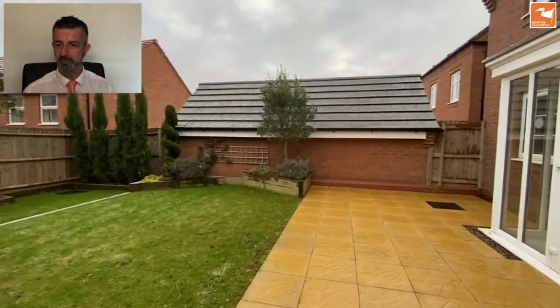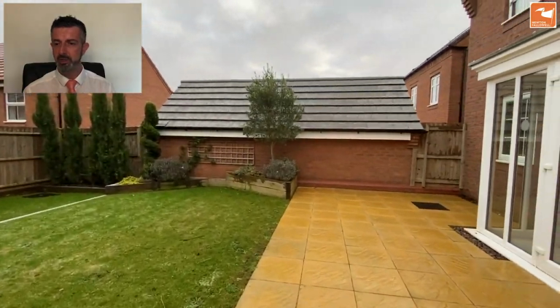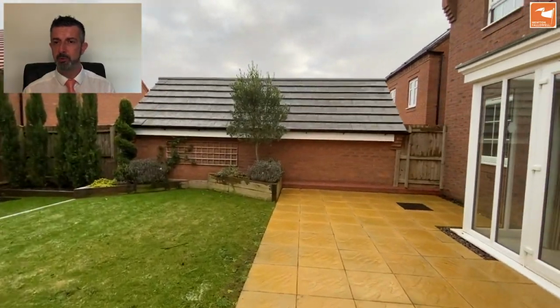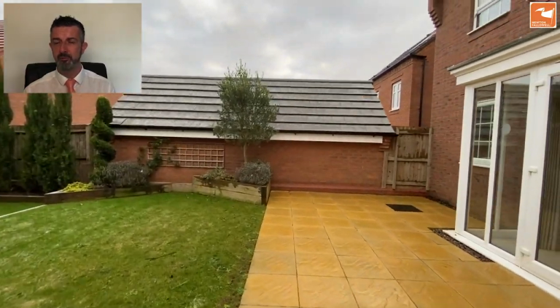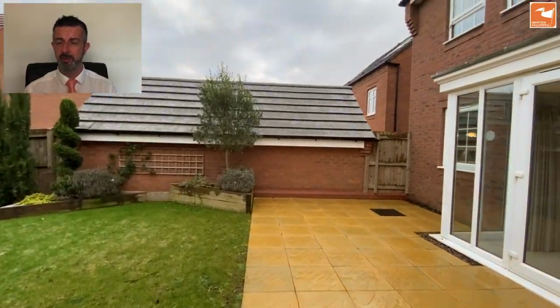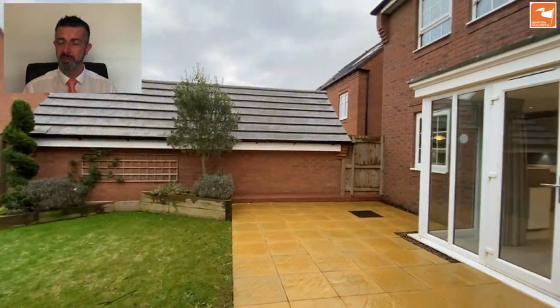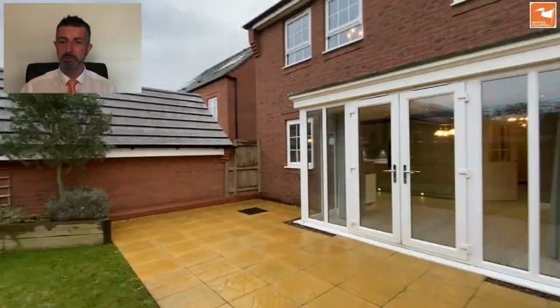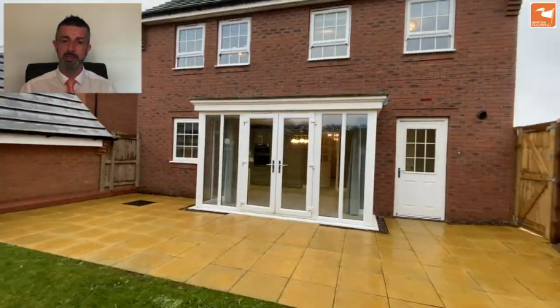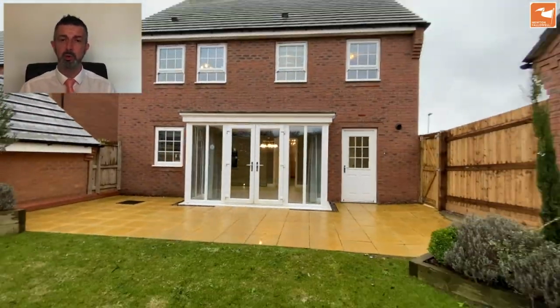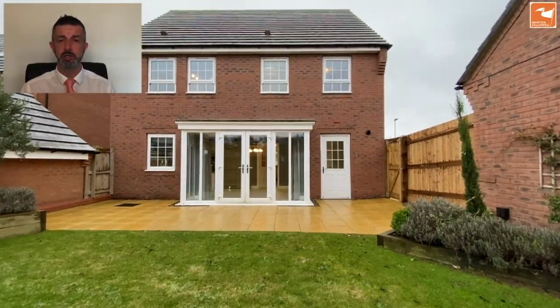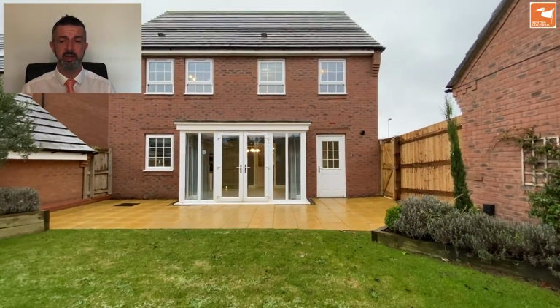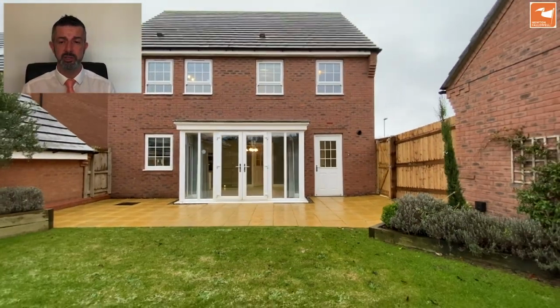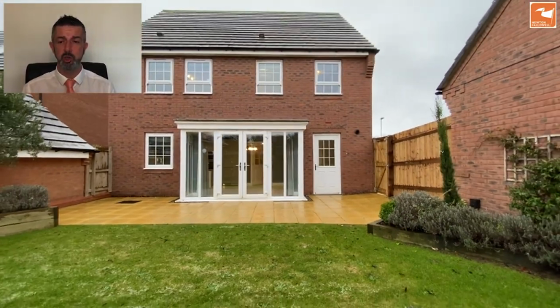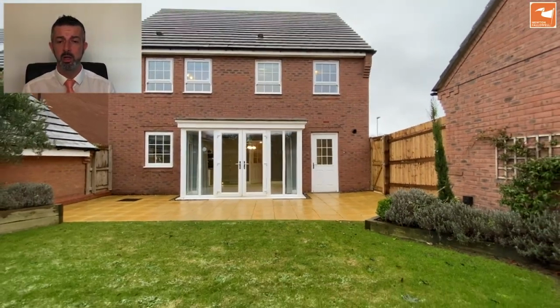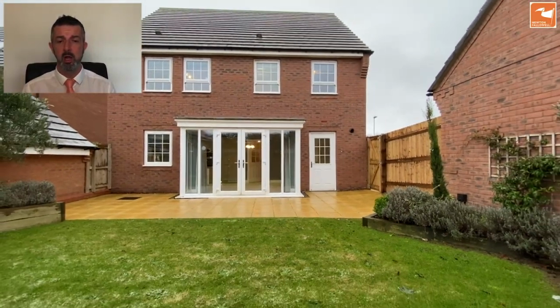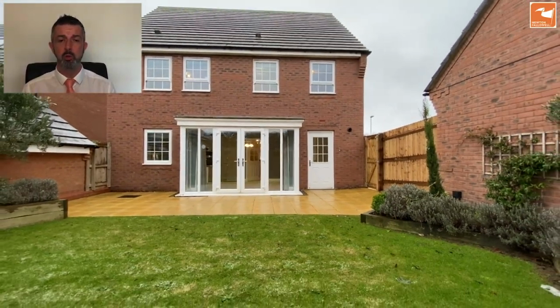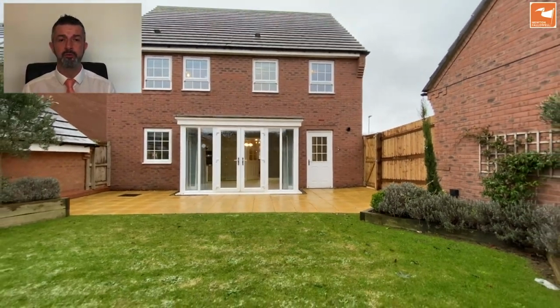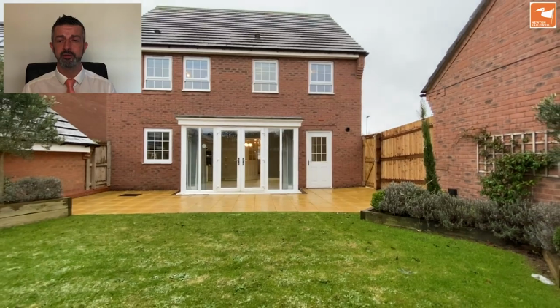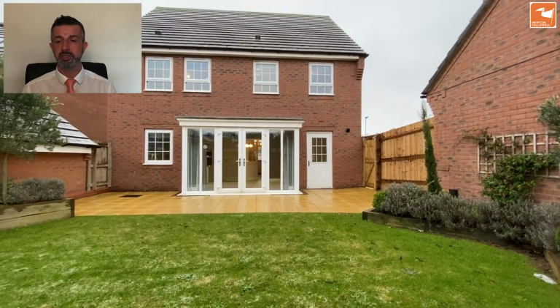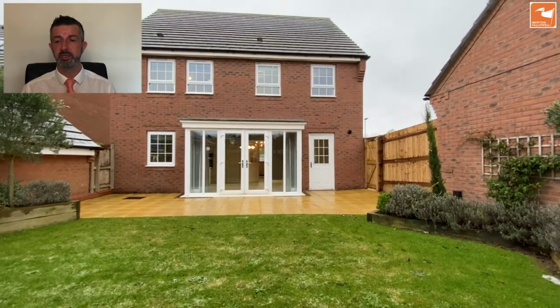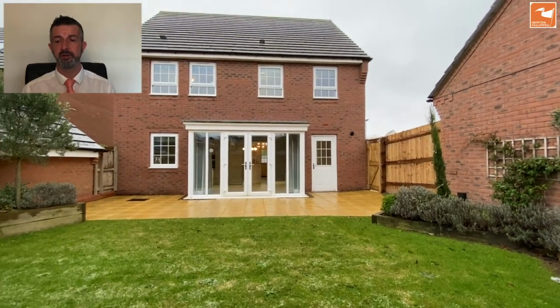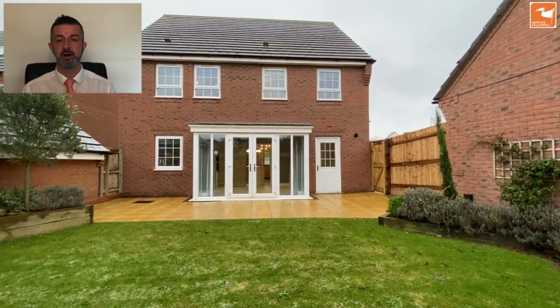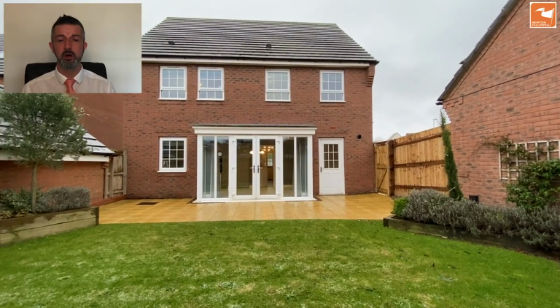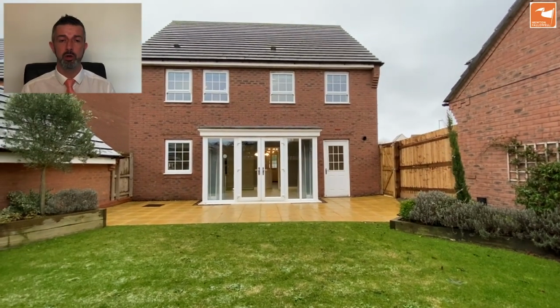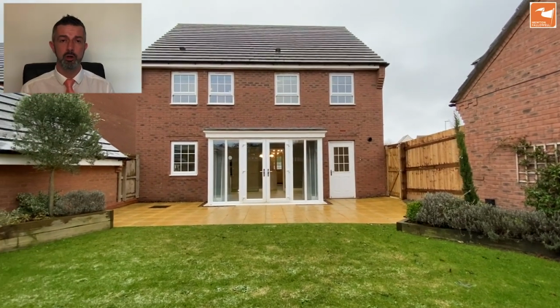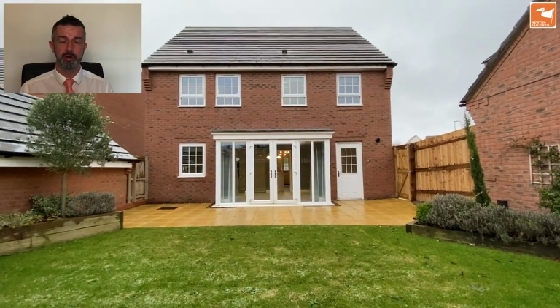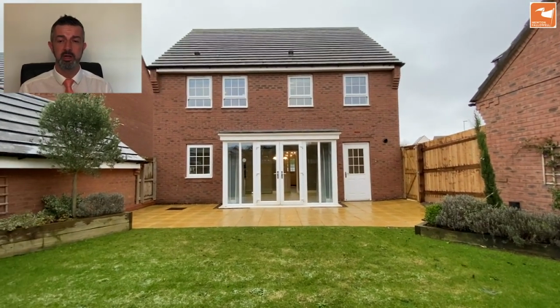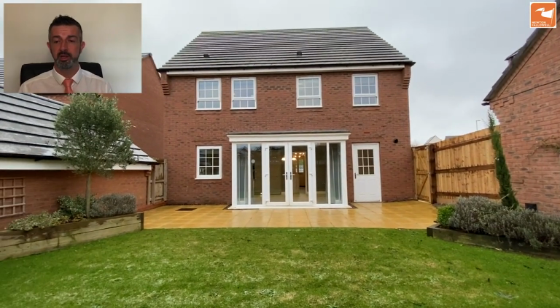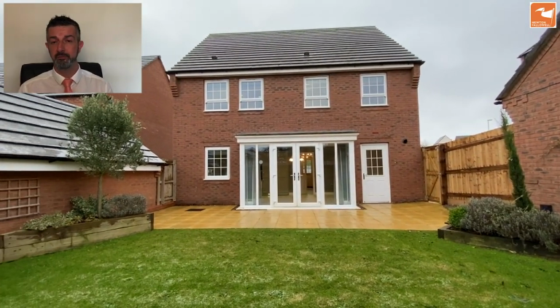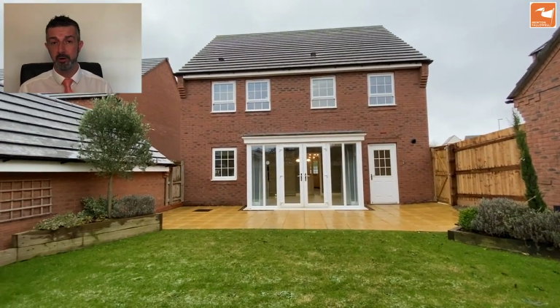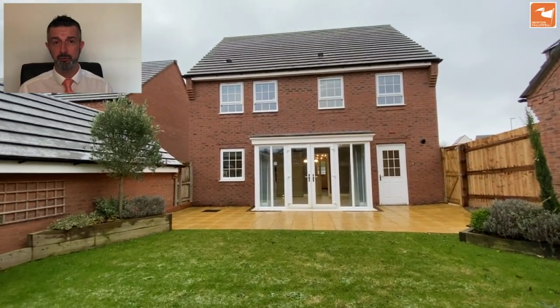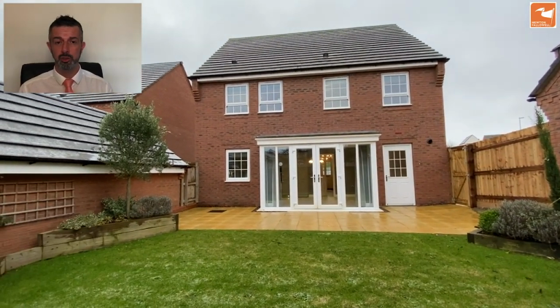If you'd like some more information about this home, which is being sold with no chain, then give us a call on 01476 591900. Thank you very much for watching.